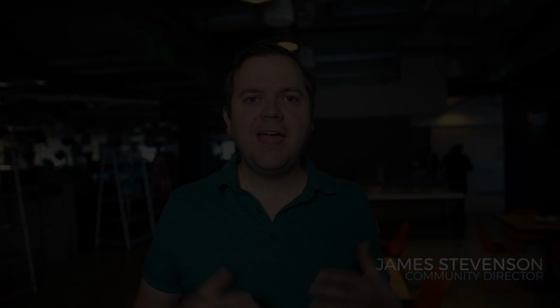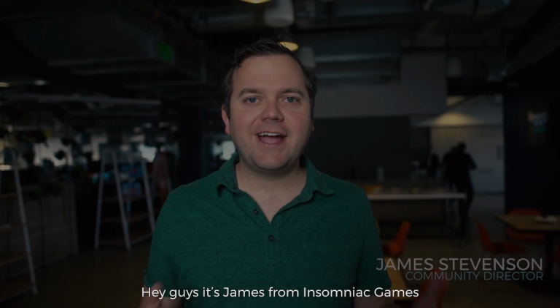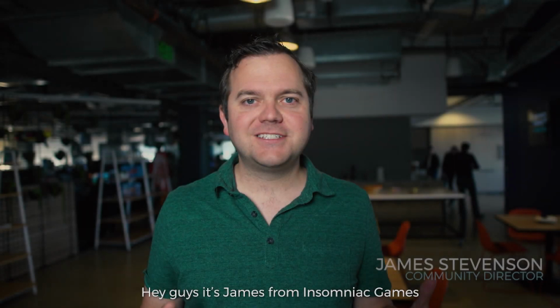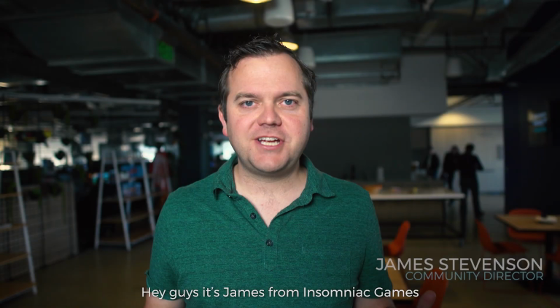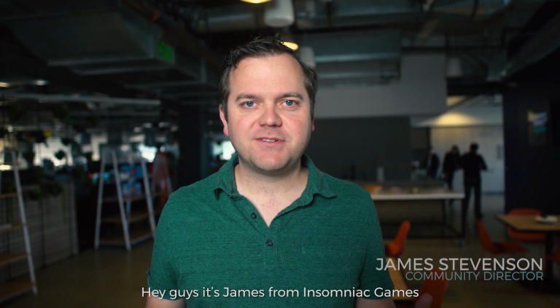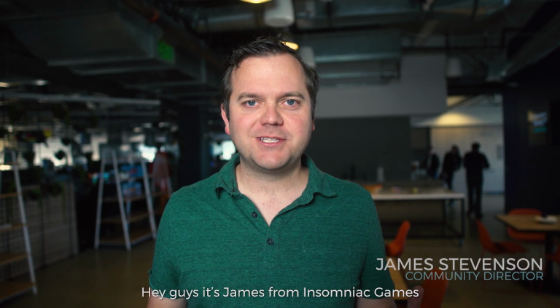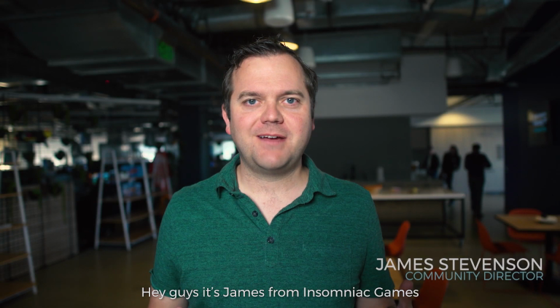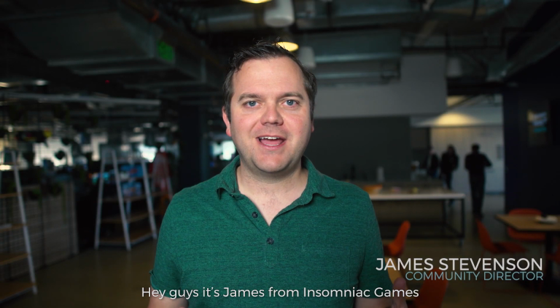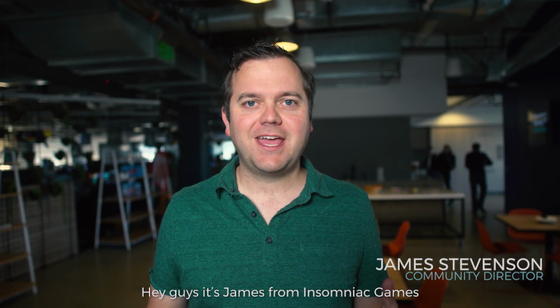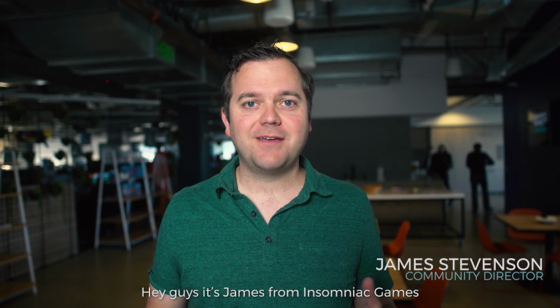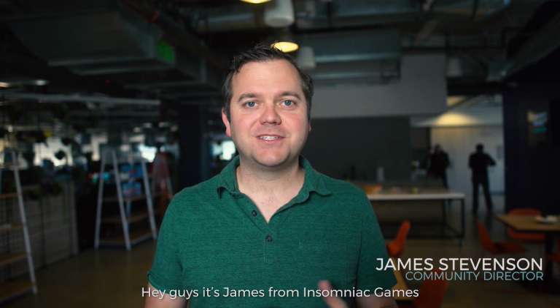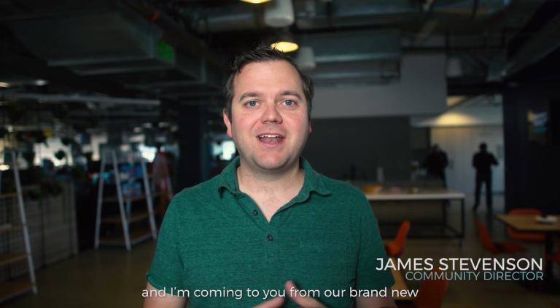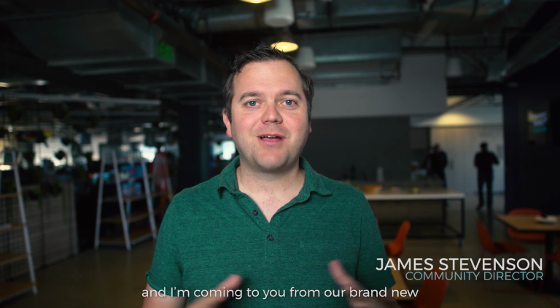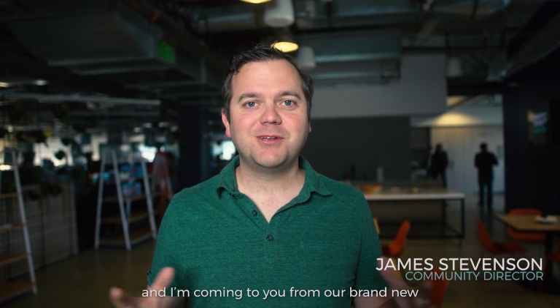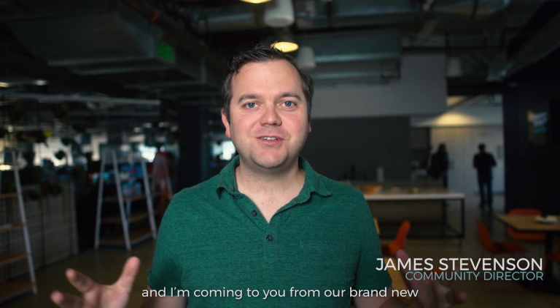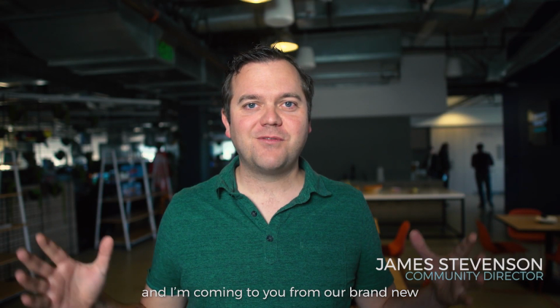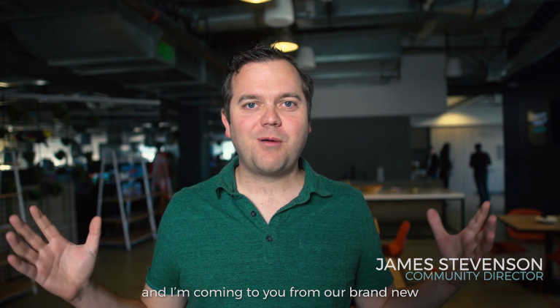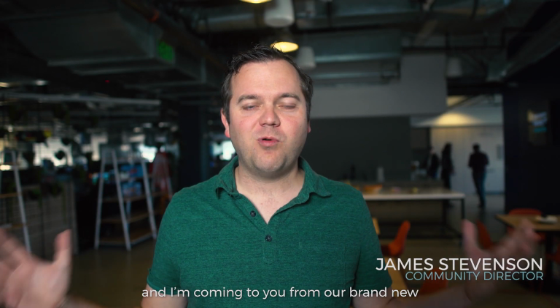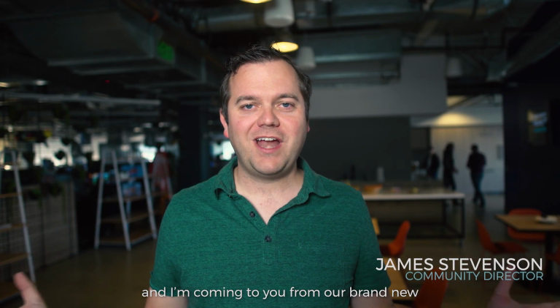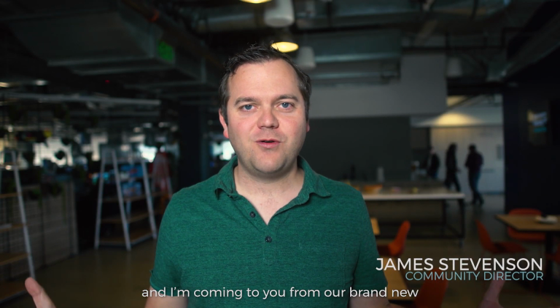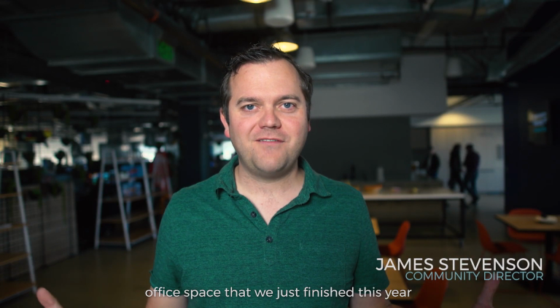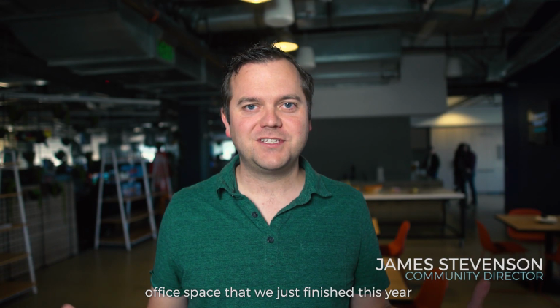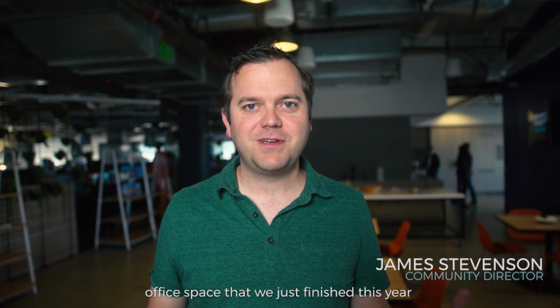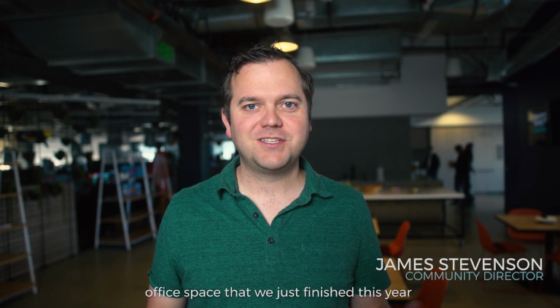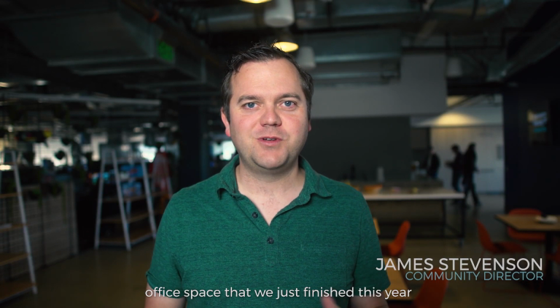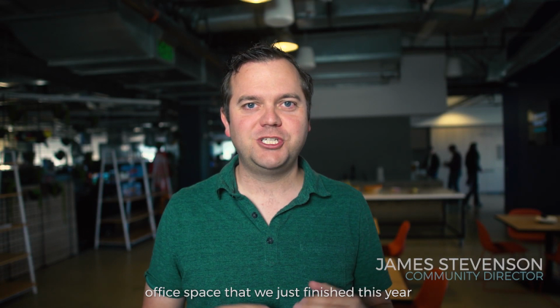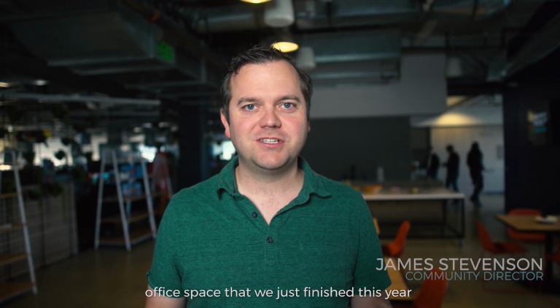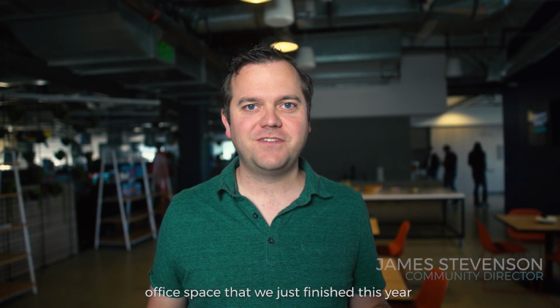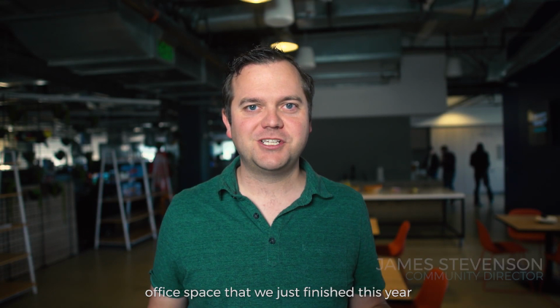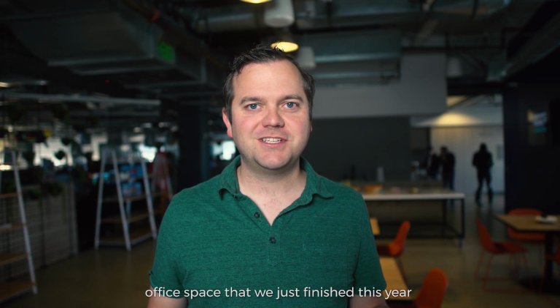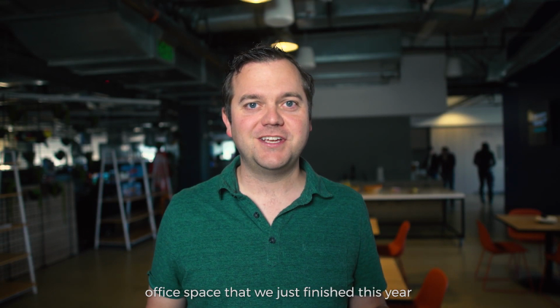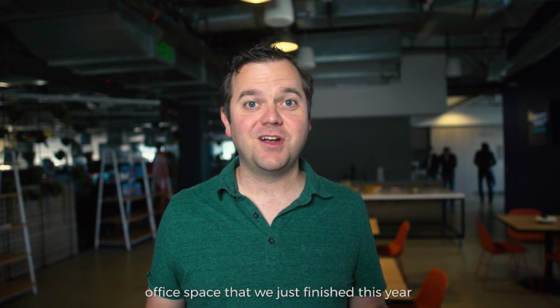Hey guys, it's James from Insomniac Games, and I'm coming to you from our brand new office space that we've just finished this year.